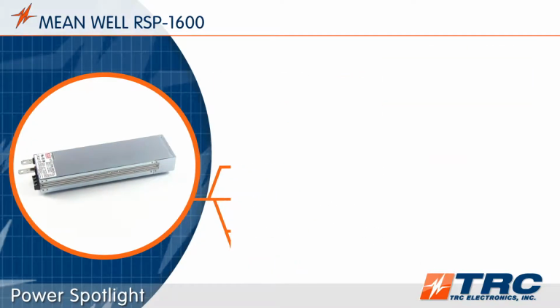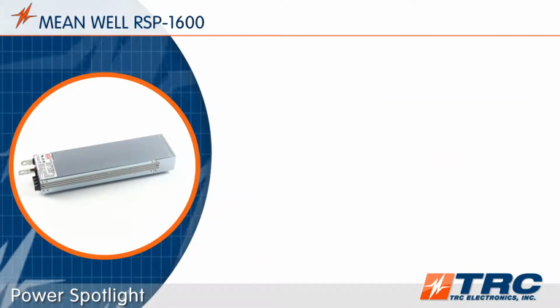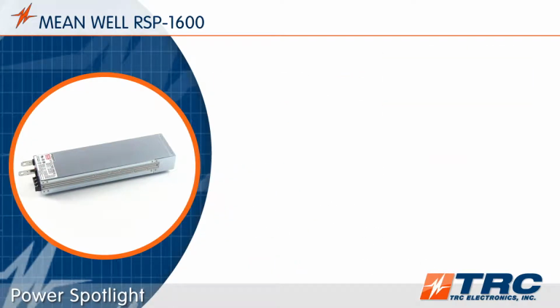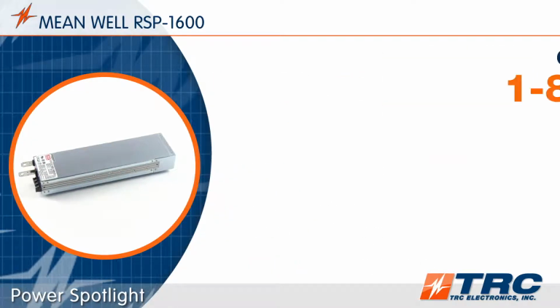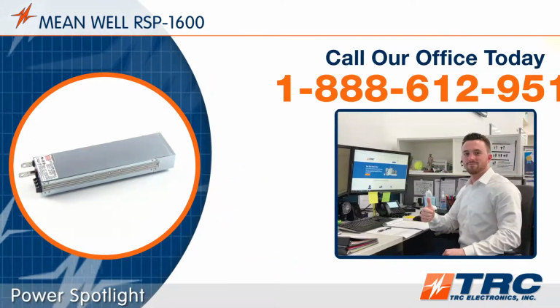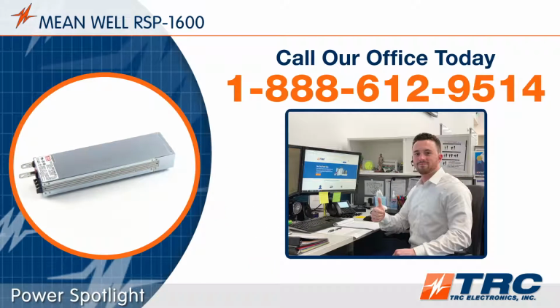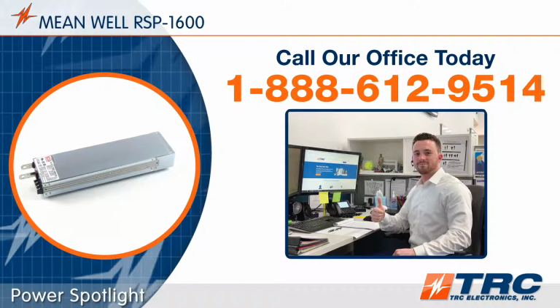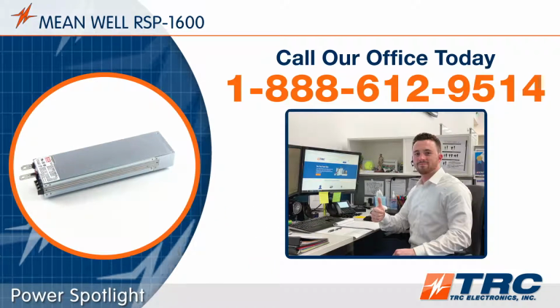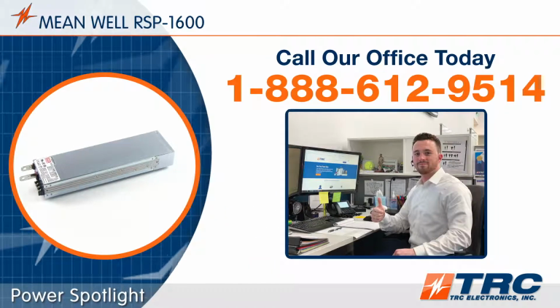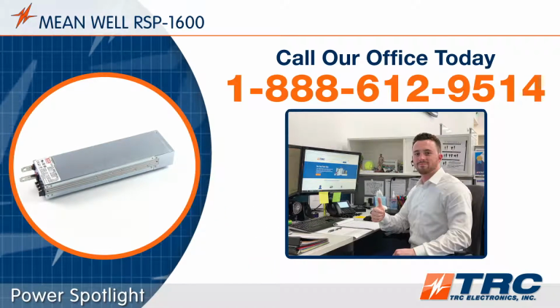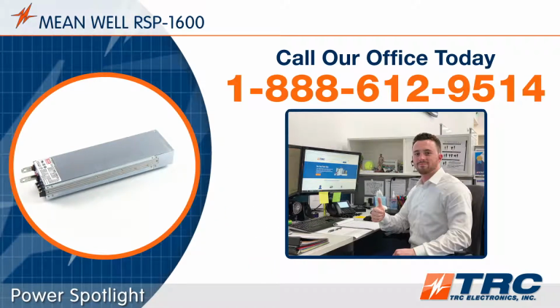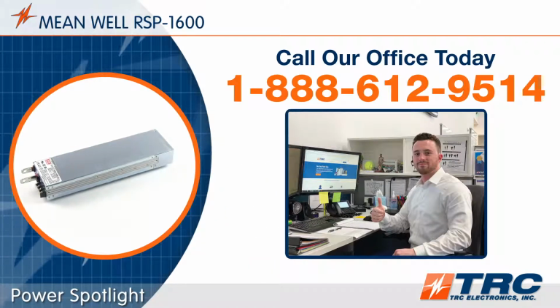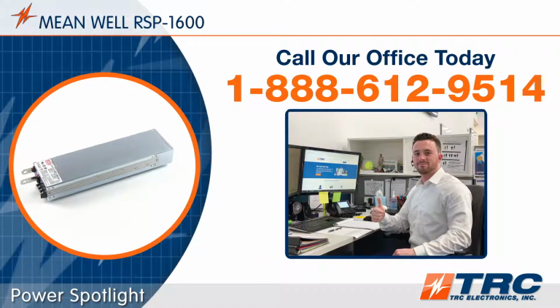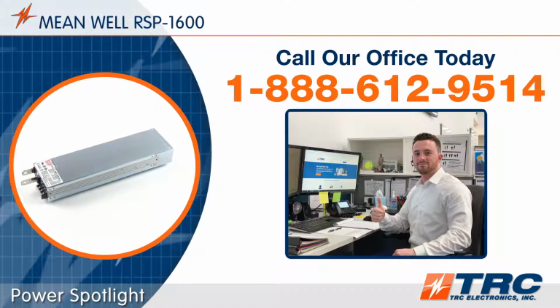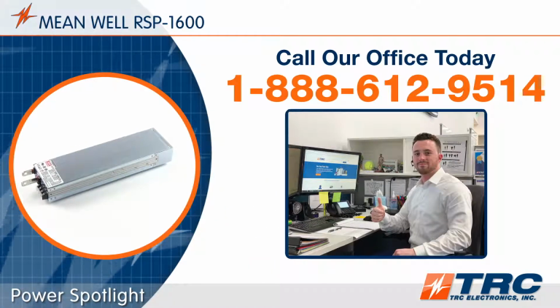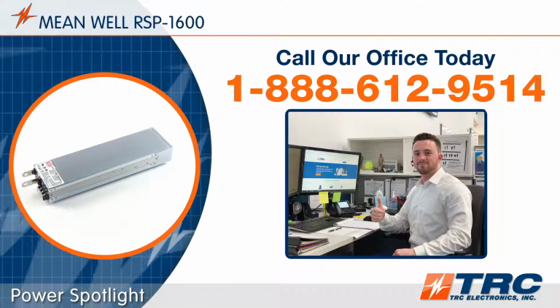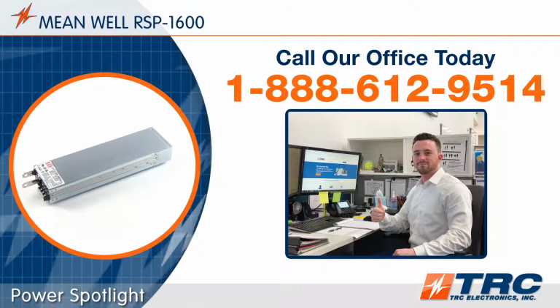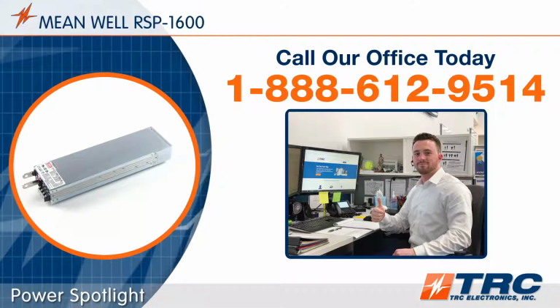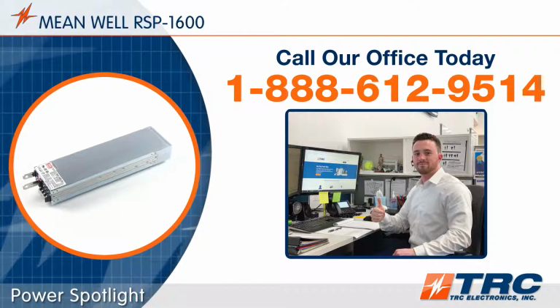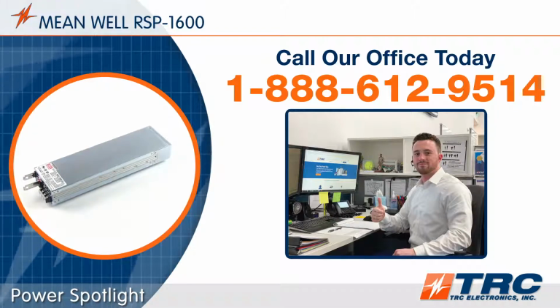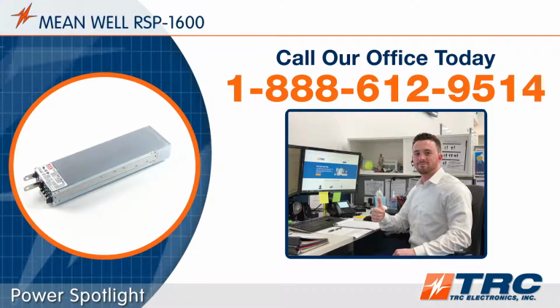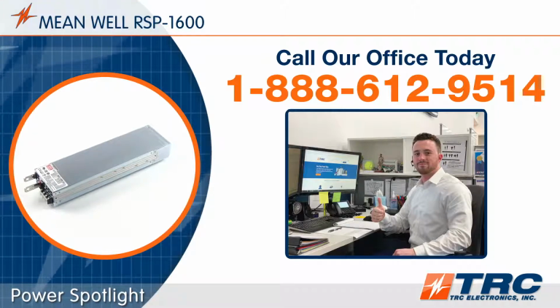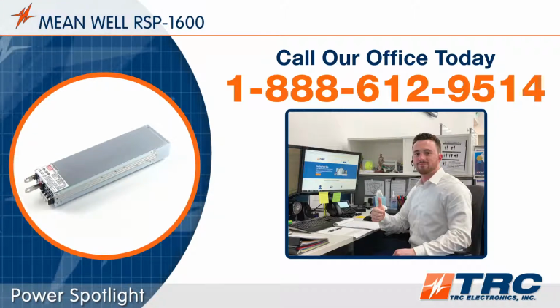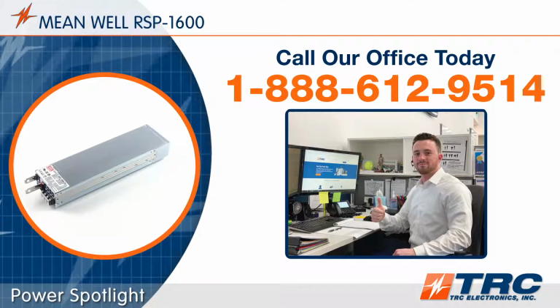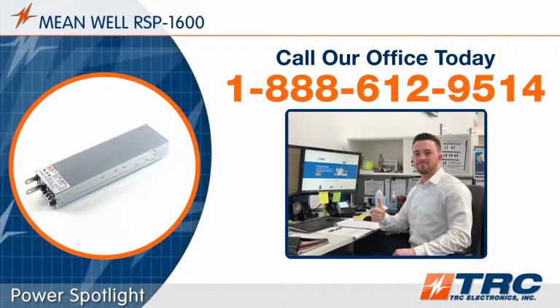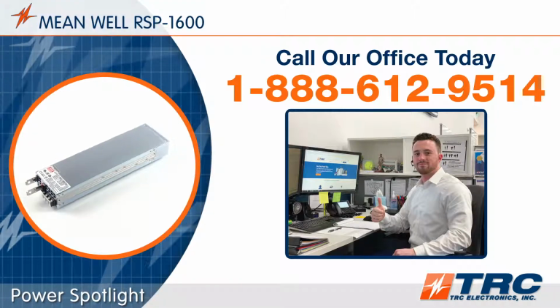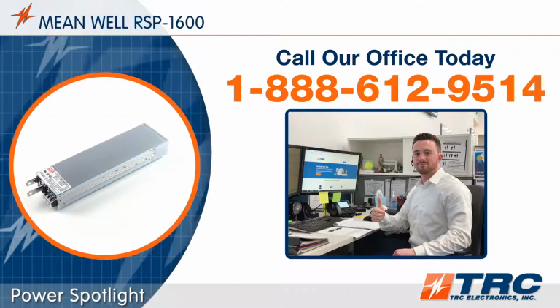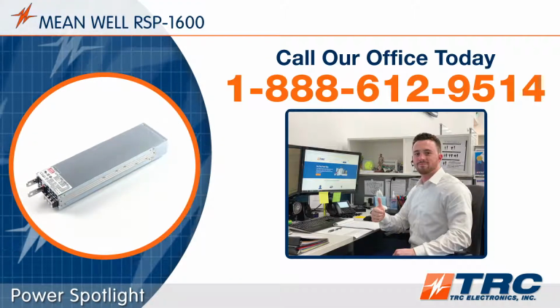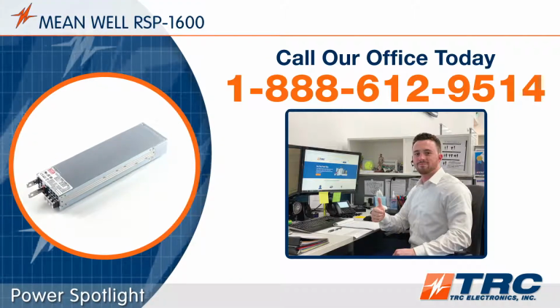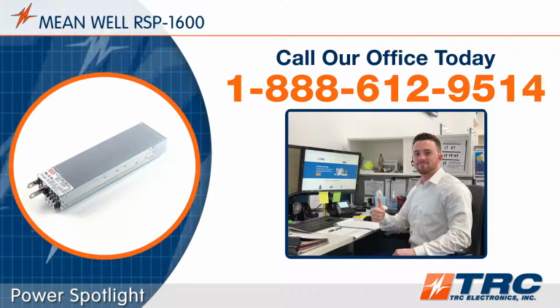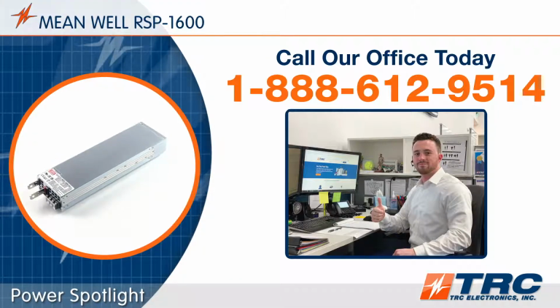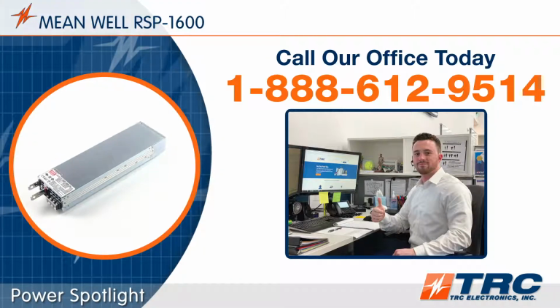Did this RSP1600 power spotlight catch your interest yet? Then give us a call. We'll direct you to the model that best suits your needs.